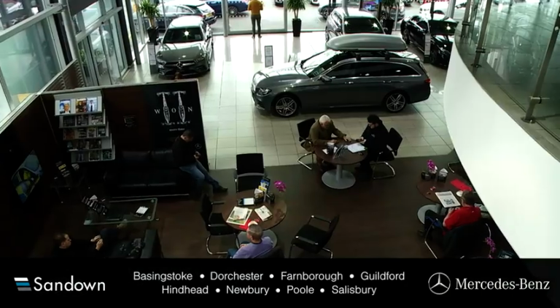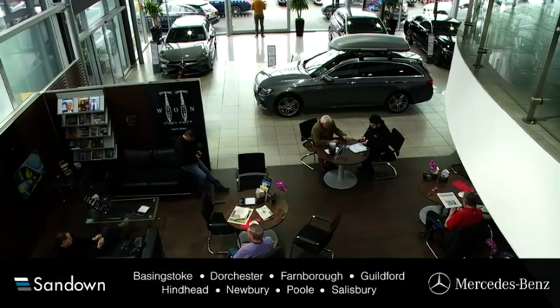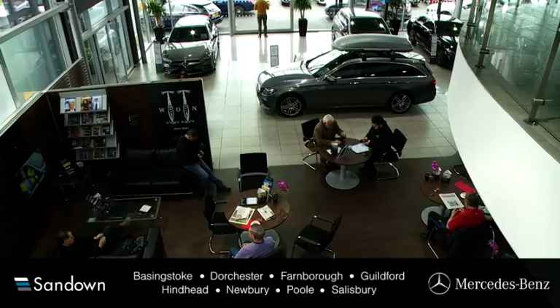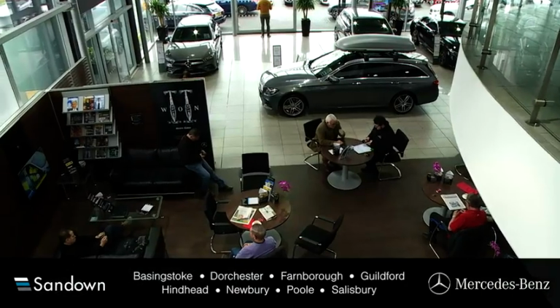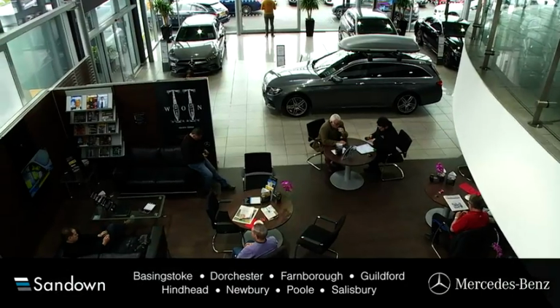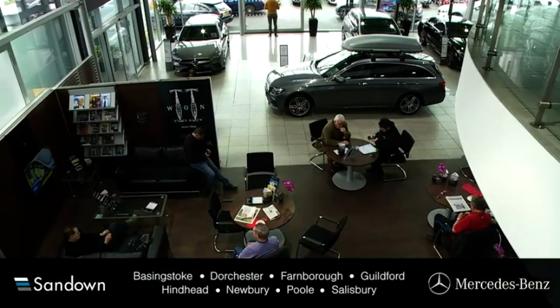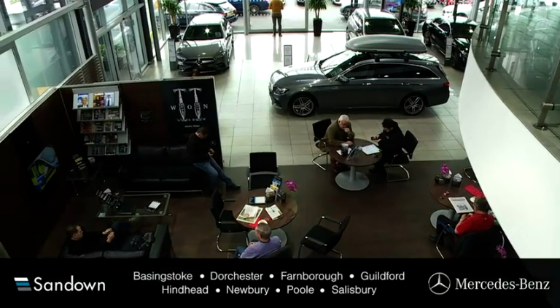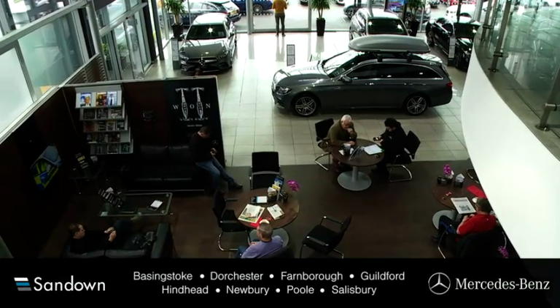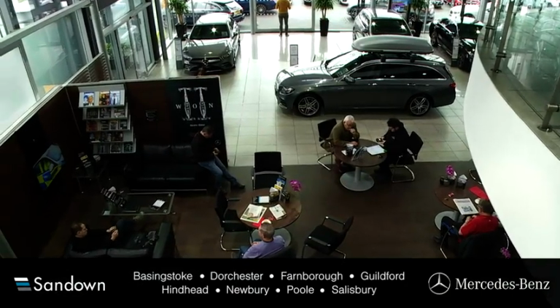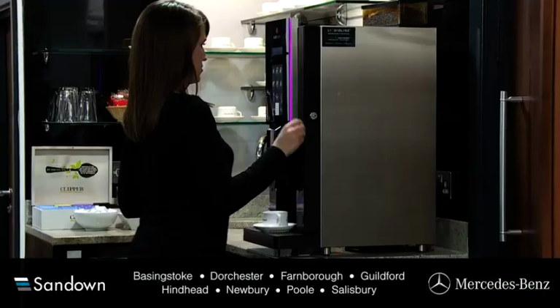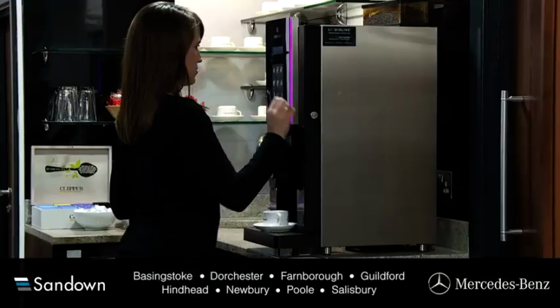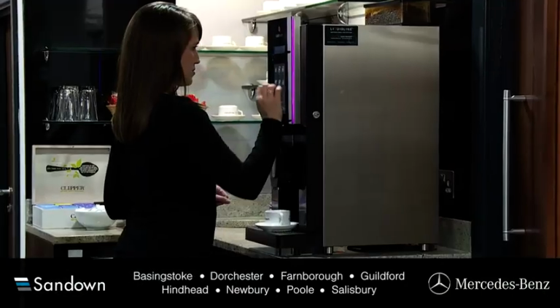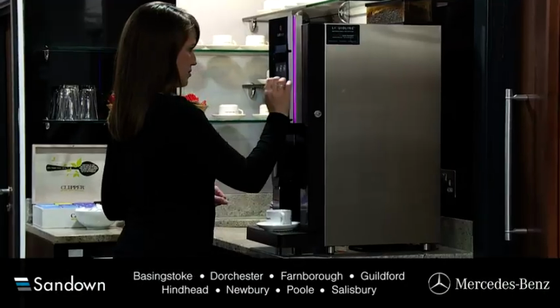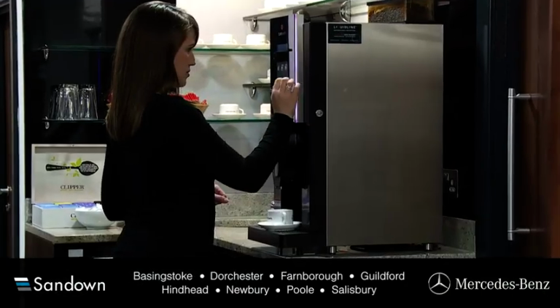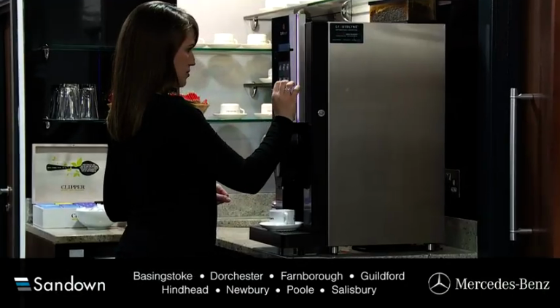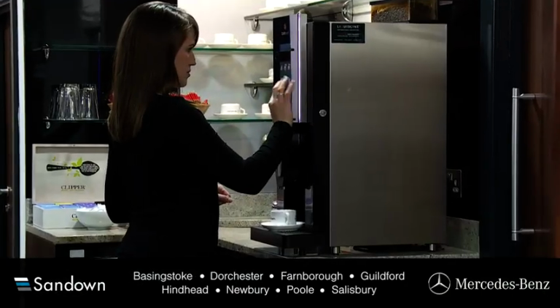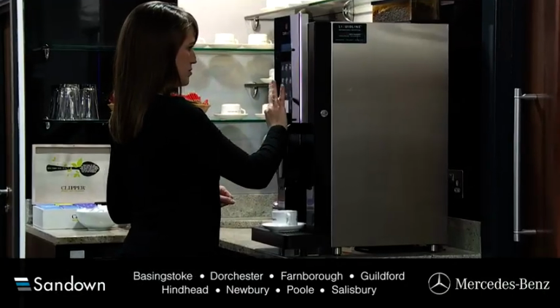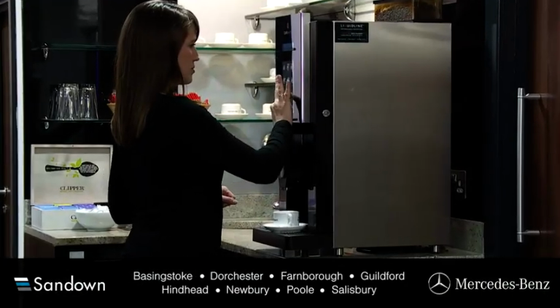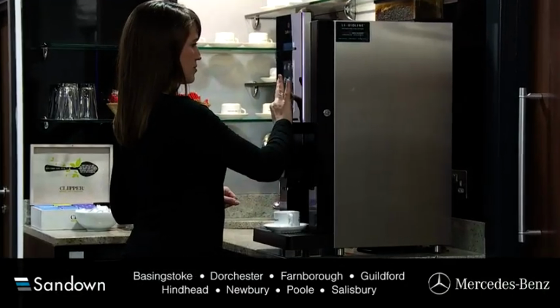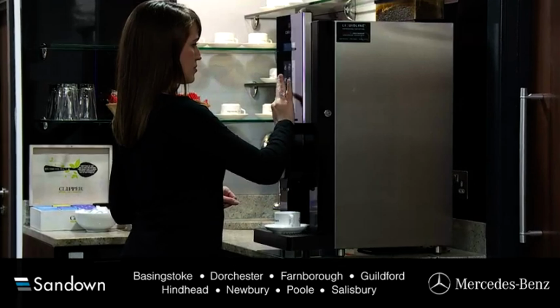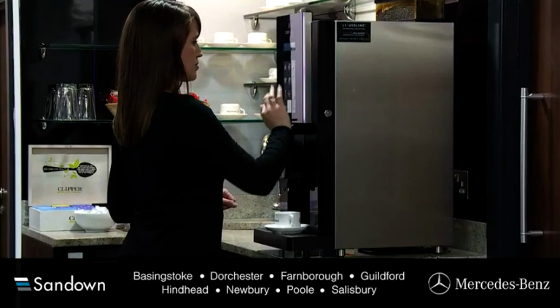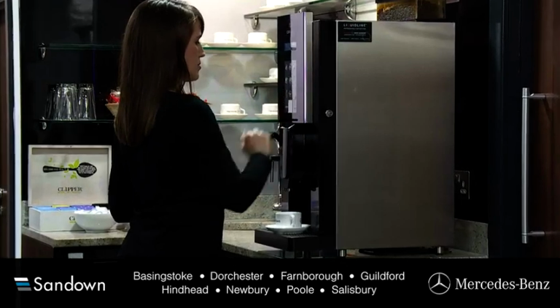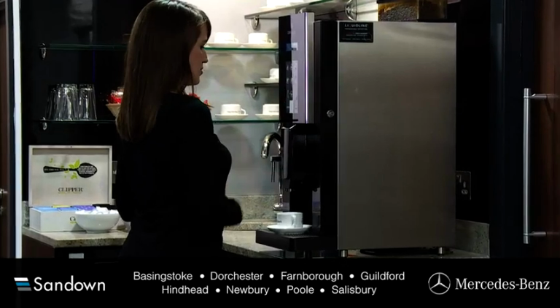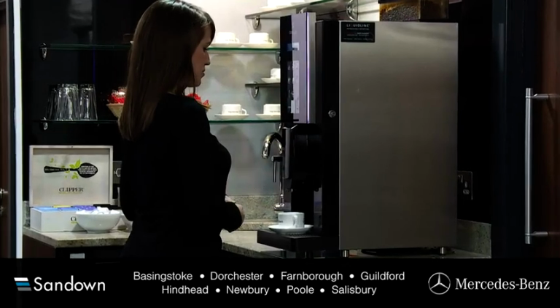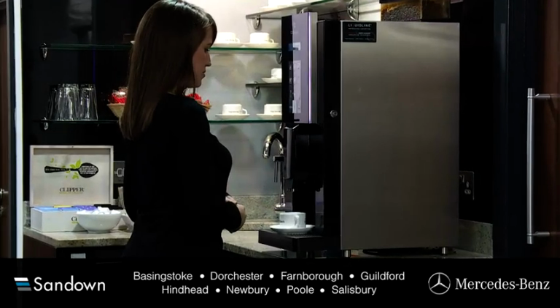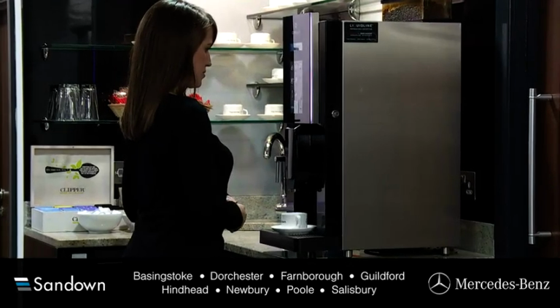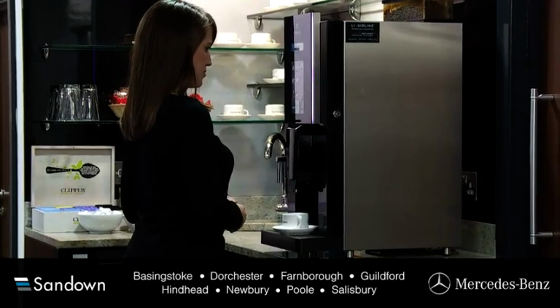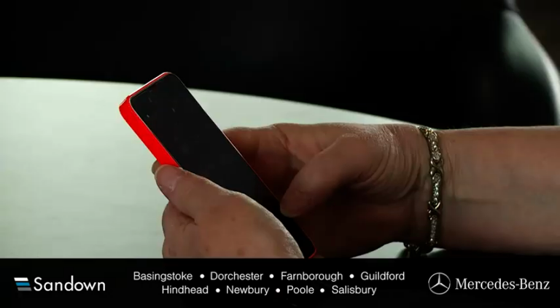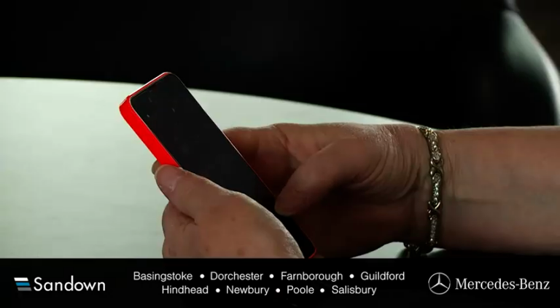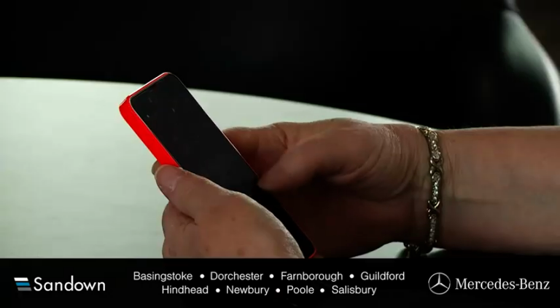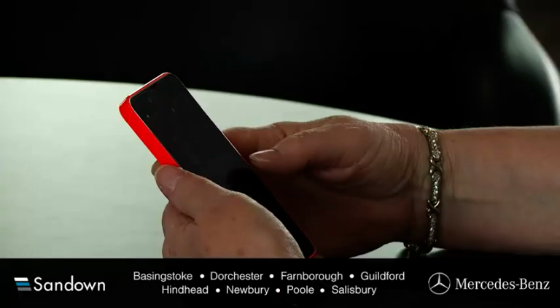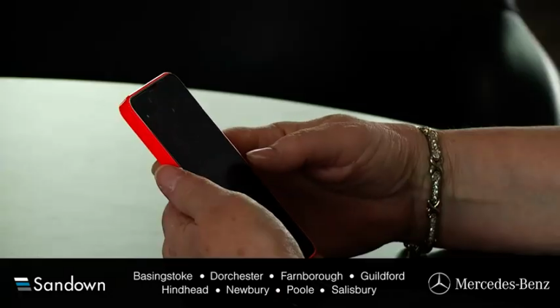Sandown dealerships have comfortable waiting areas, free refreshments and free Wi-Fi.